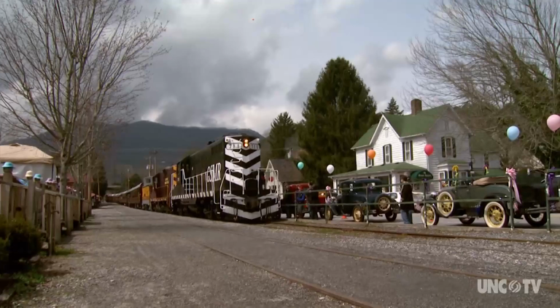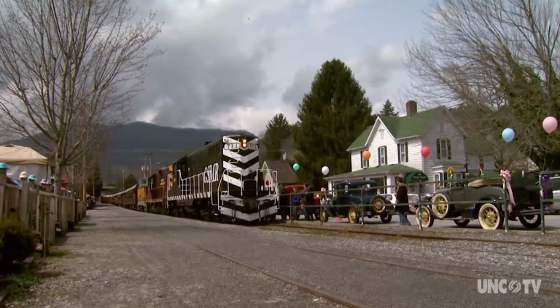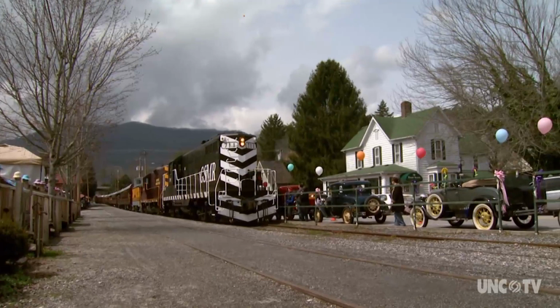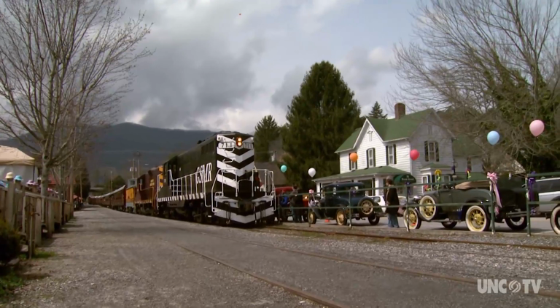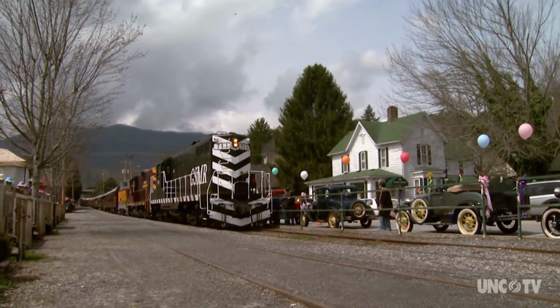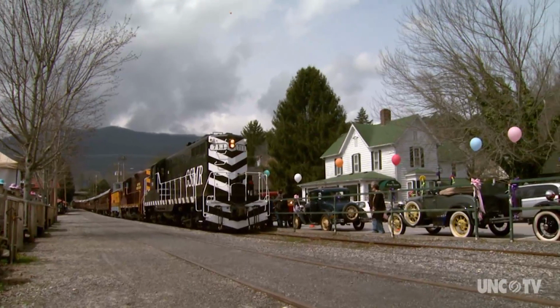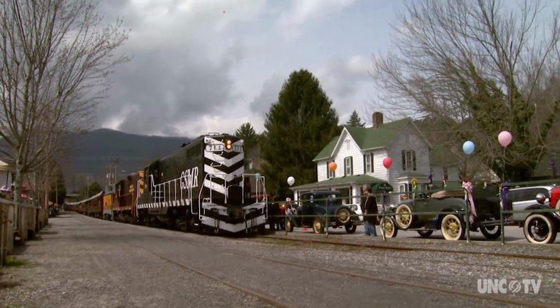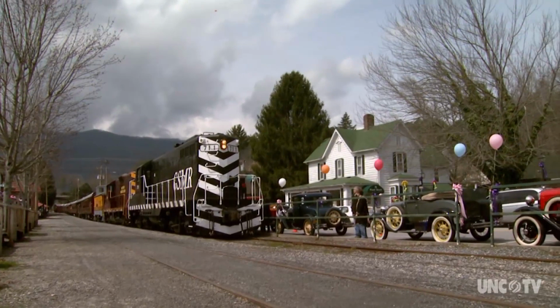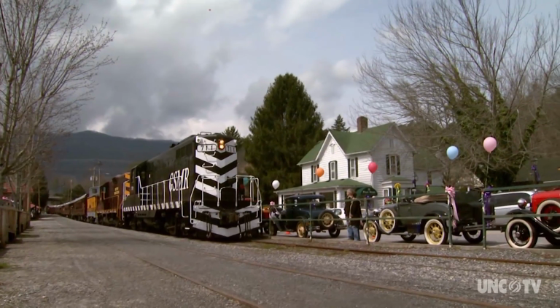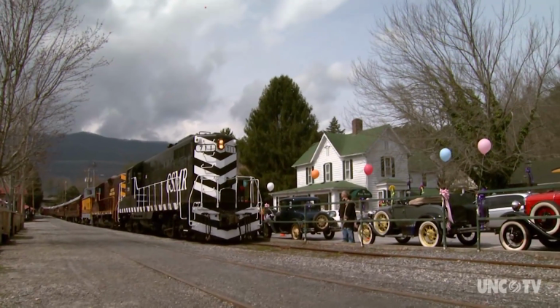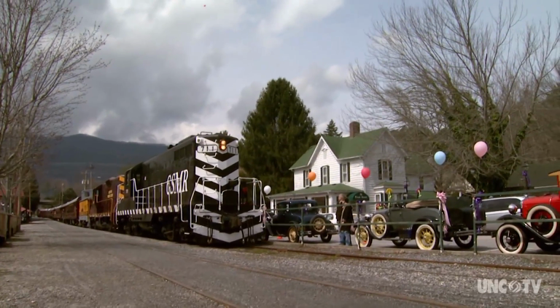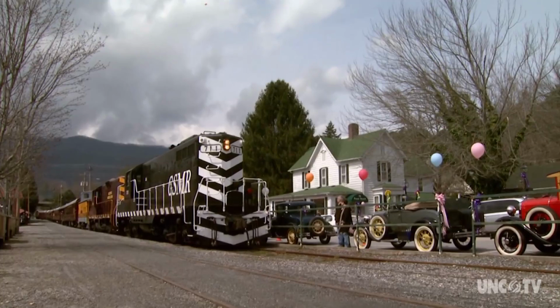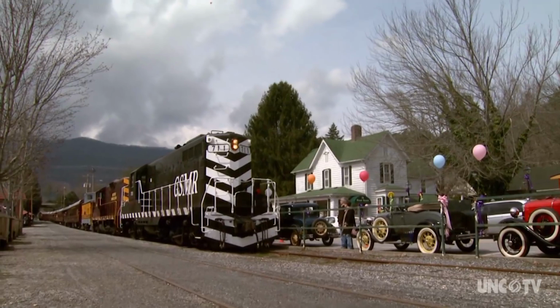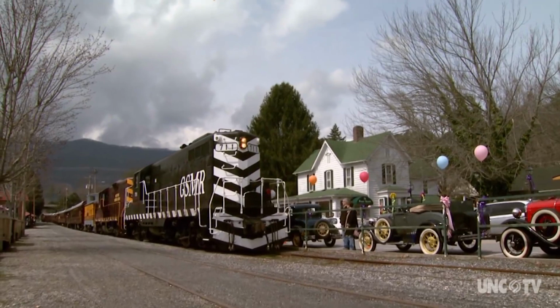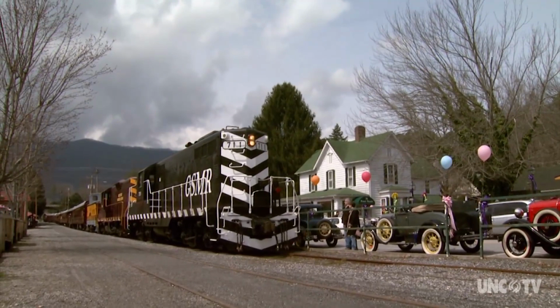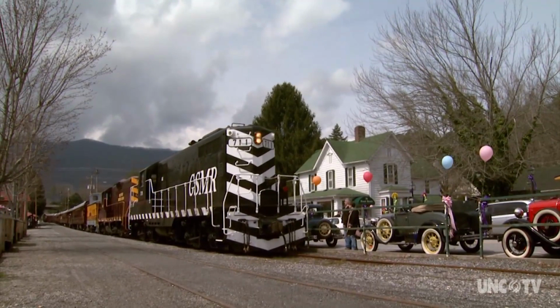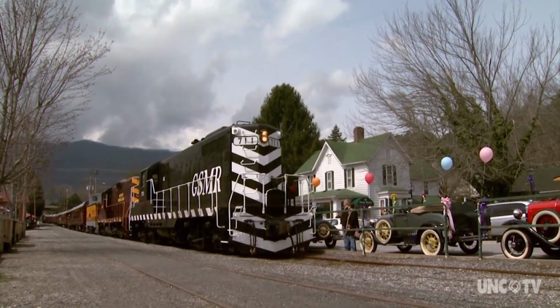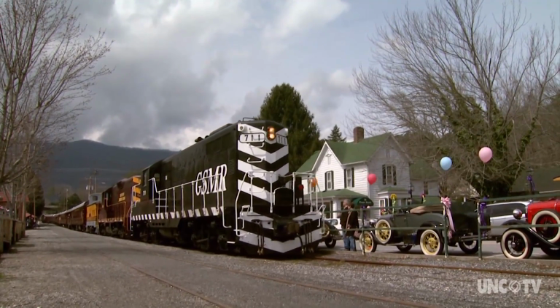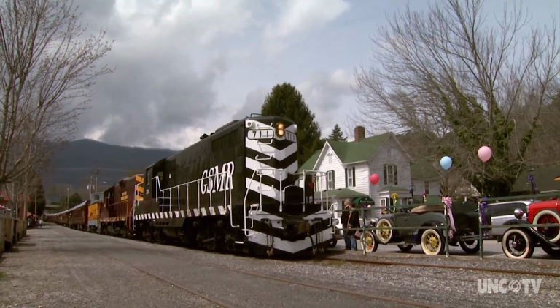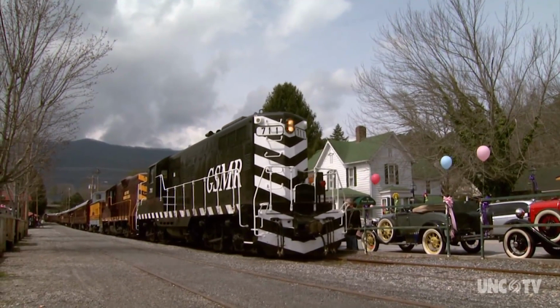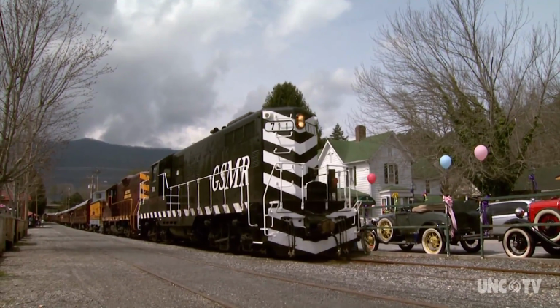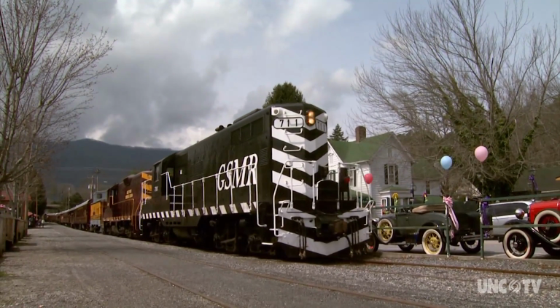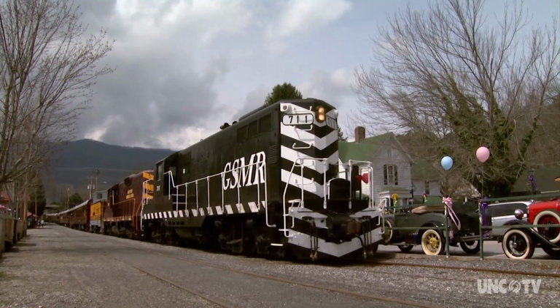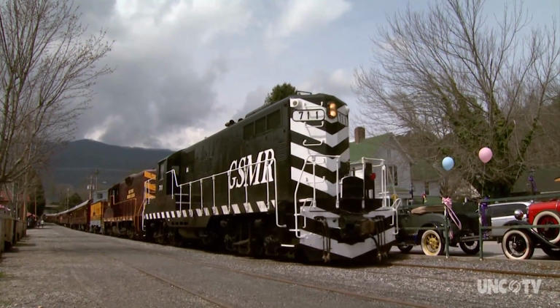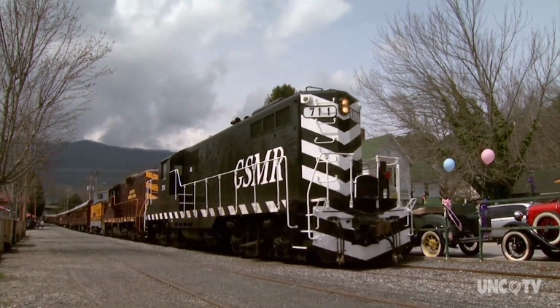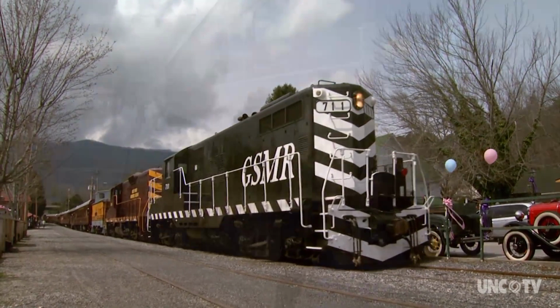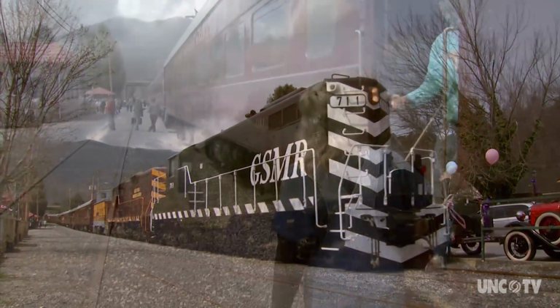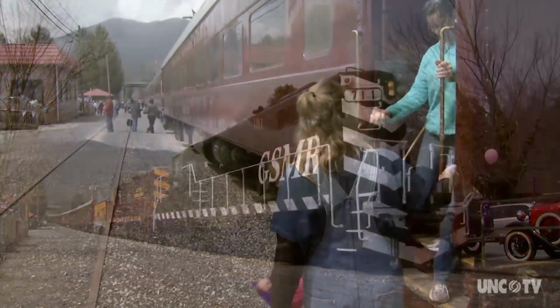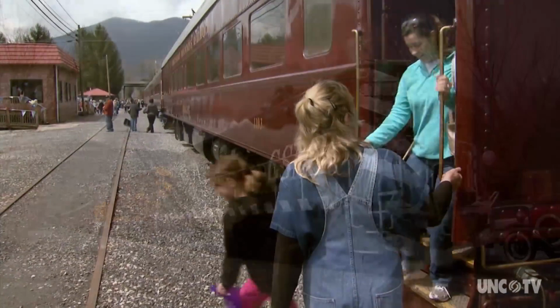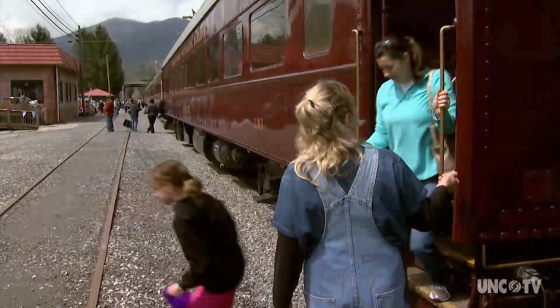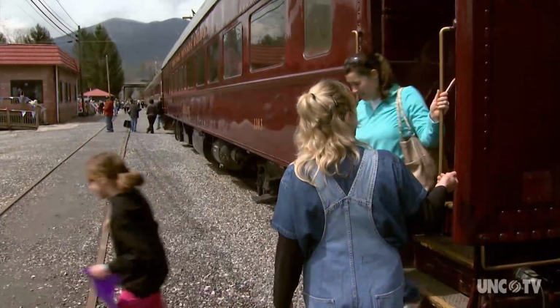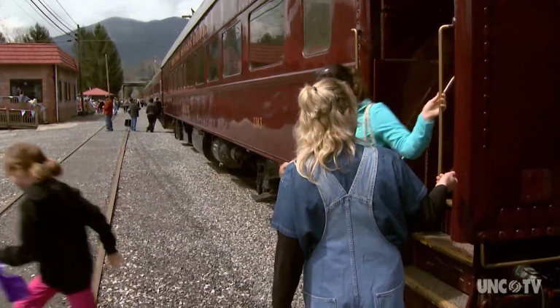The Great Smoky Mountain Railroad runs excursions from Bryson City and makes an extended stop in Dillsboro for the Easter Hat Parade.